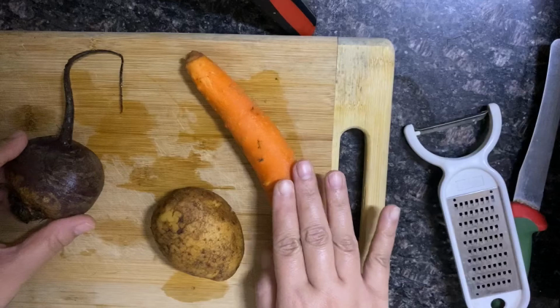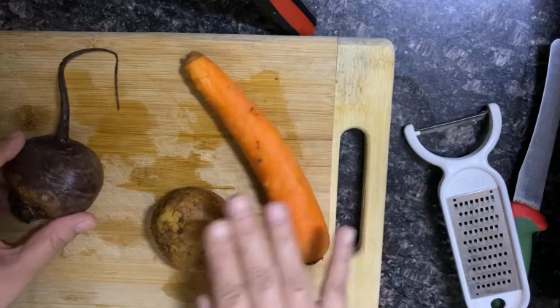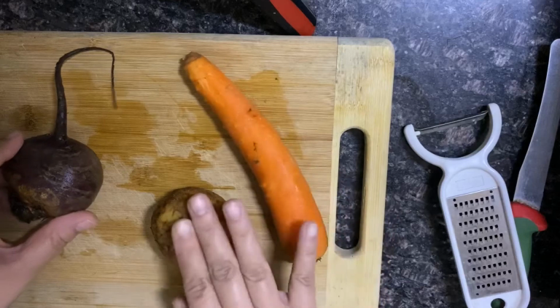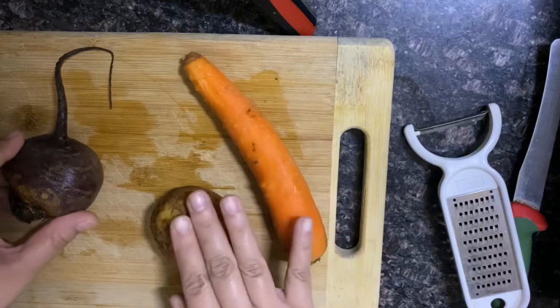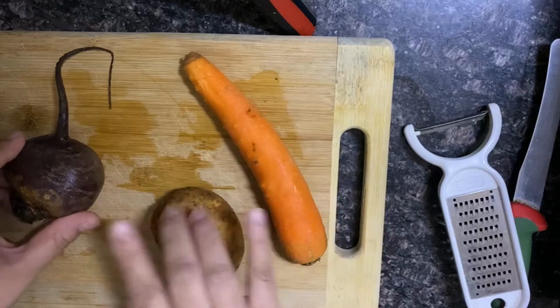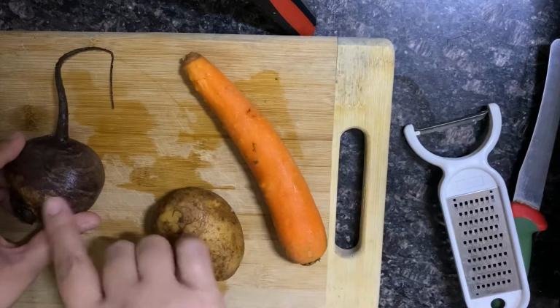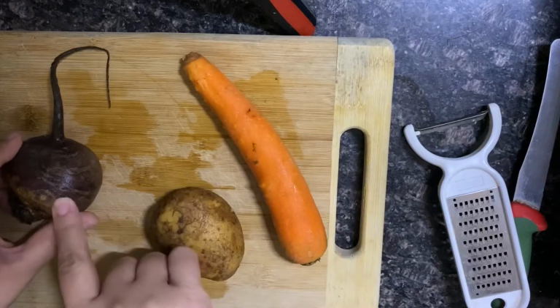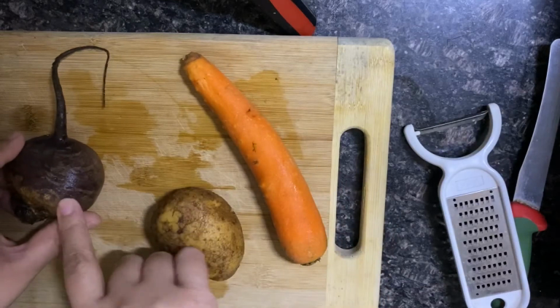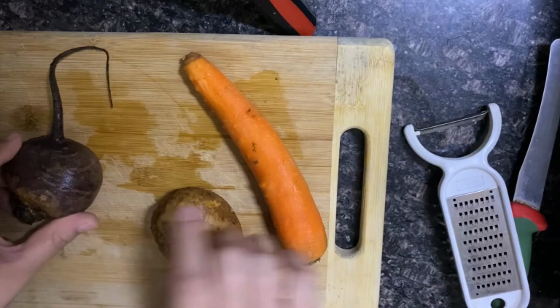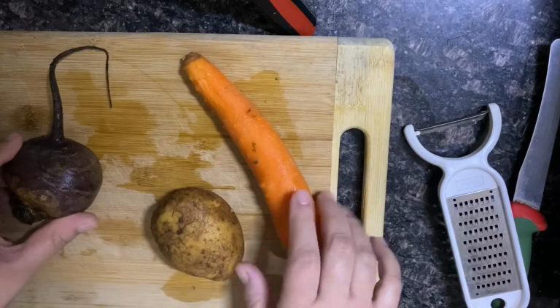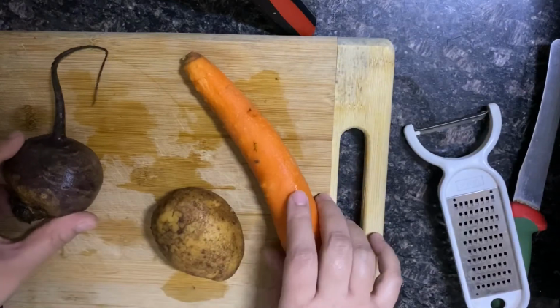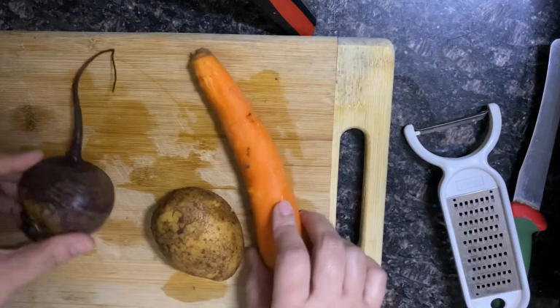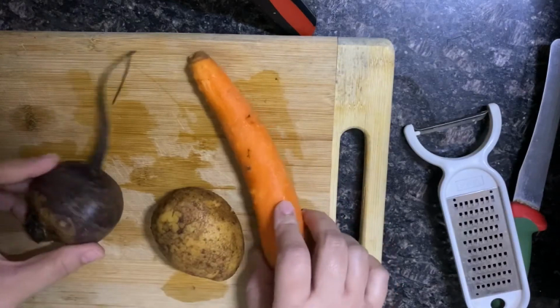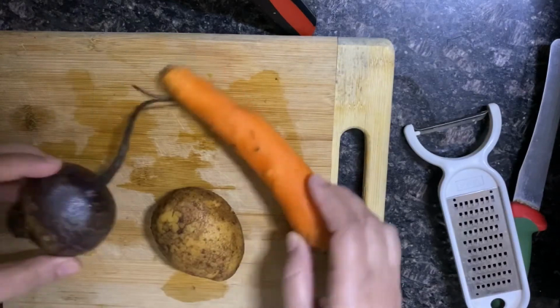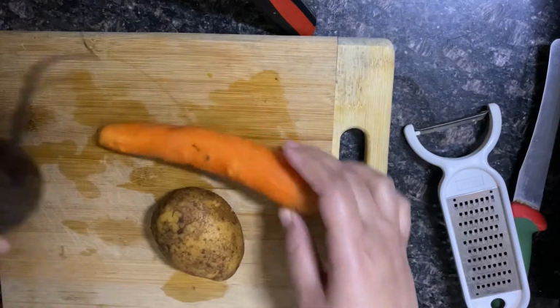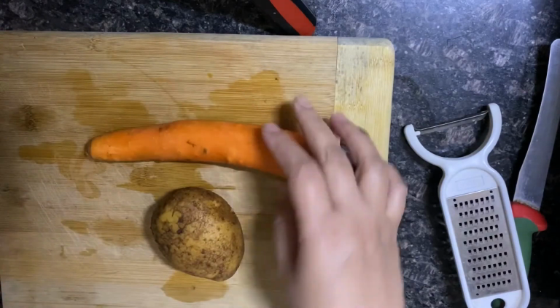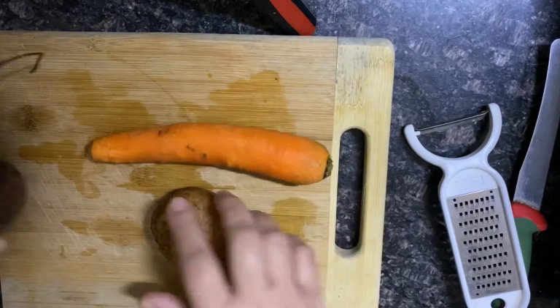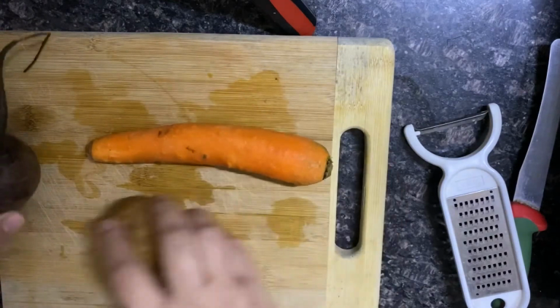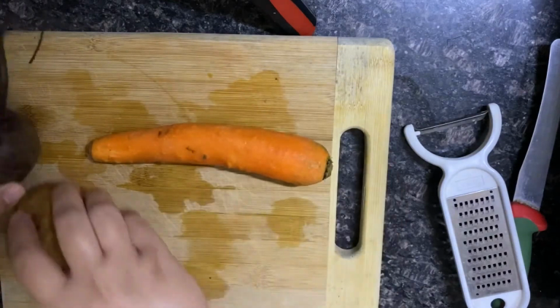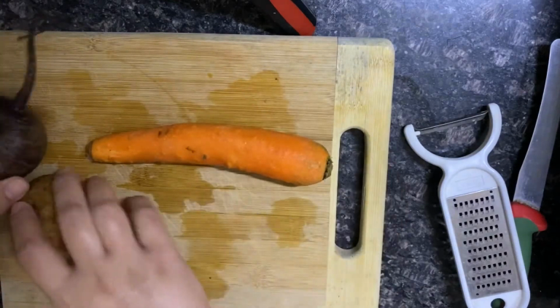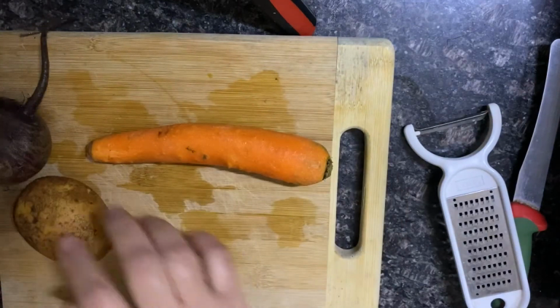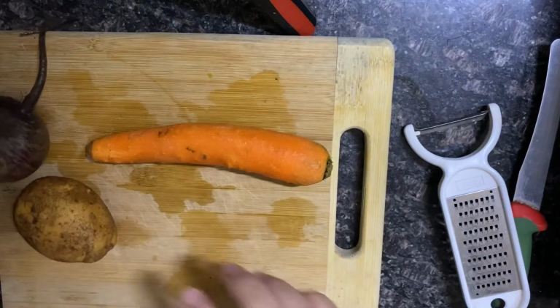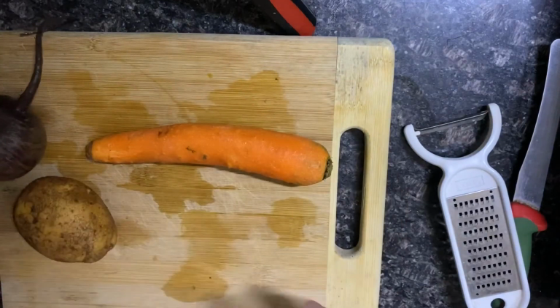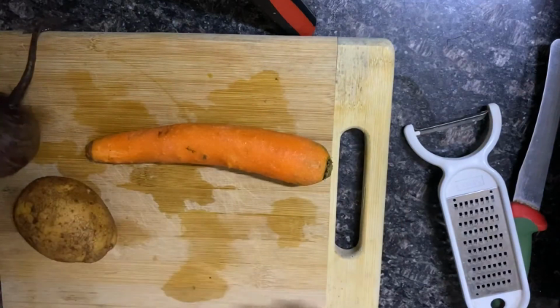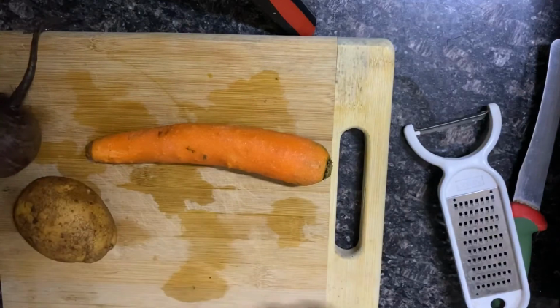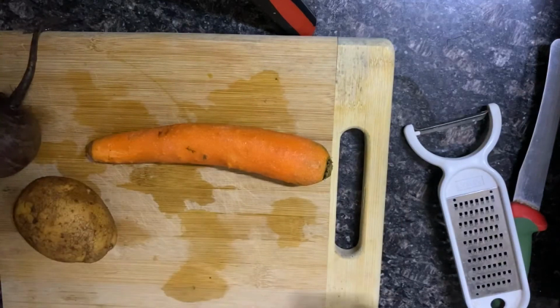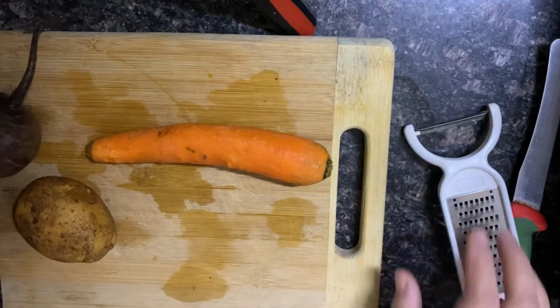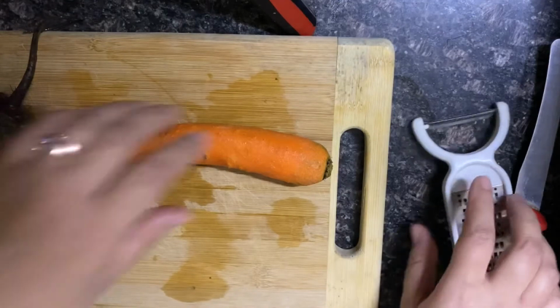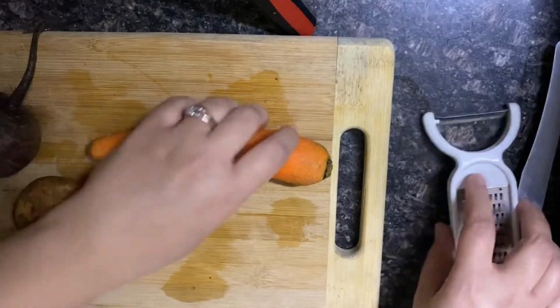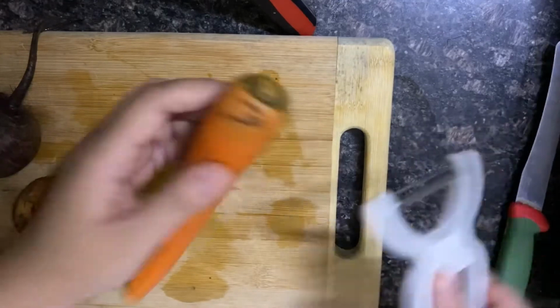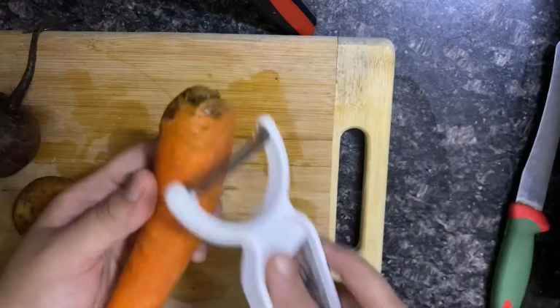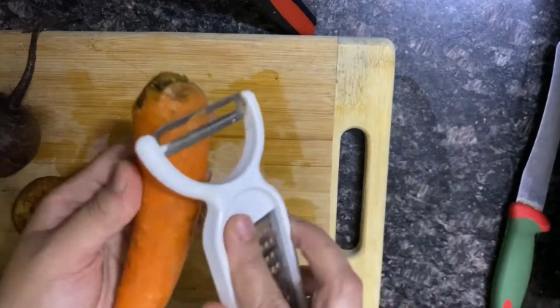Hi guys! Today's recipe is Carrot Potato Beetroot Puri.